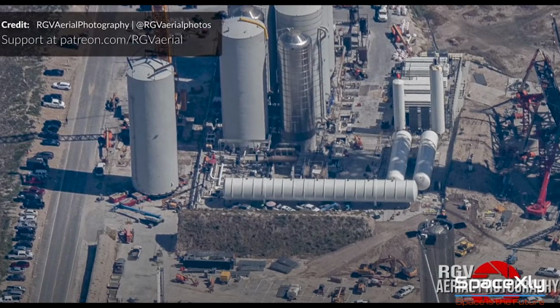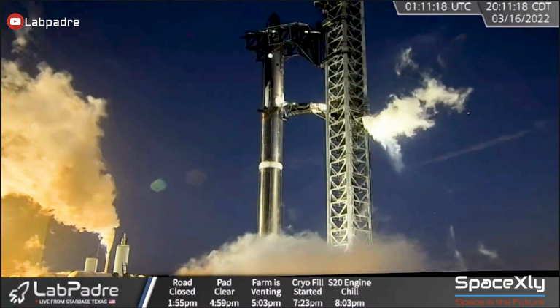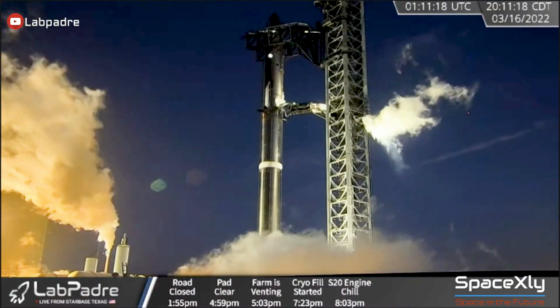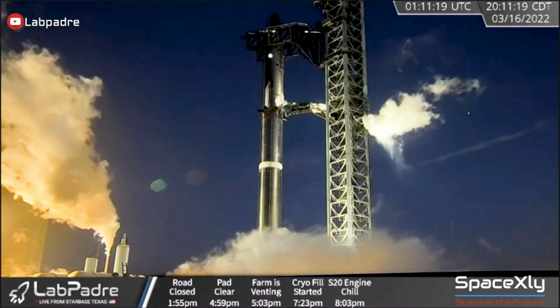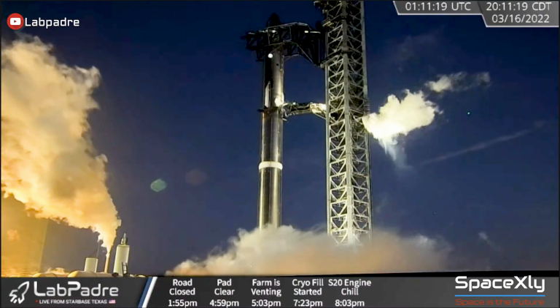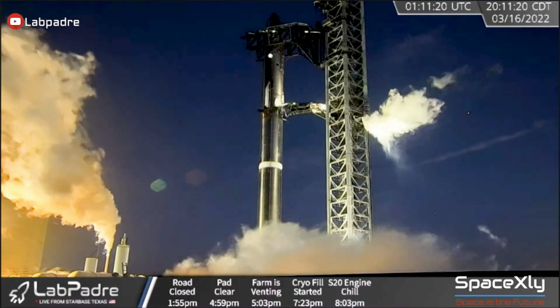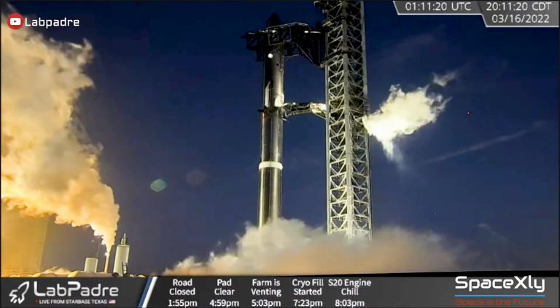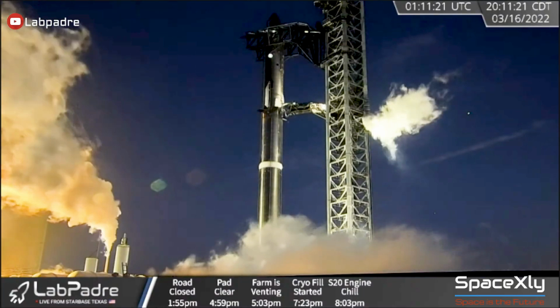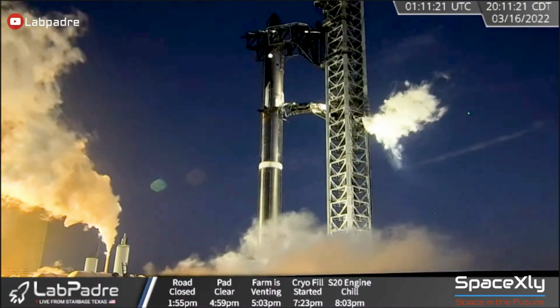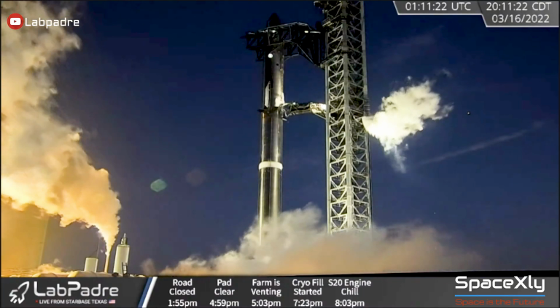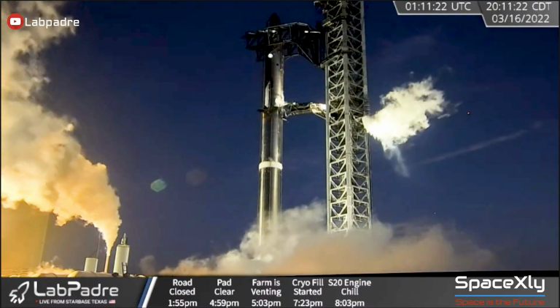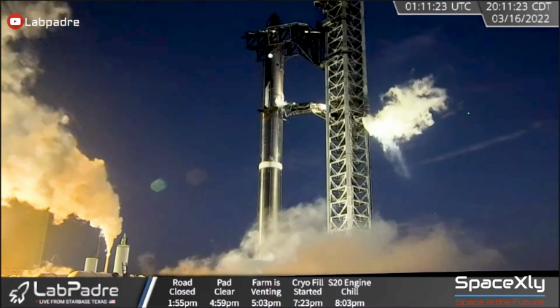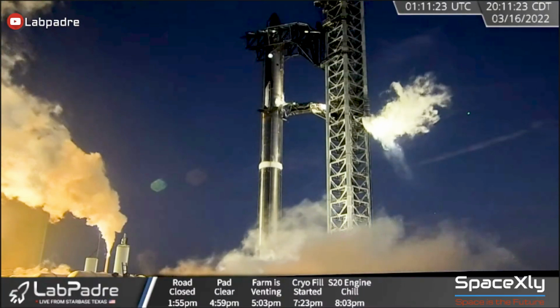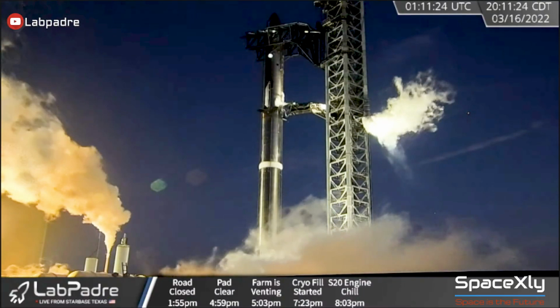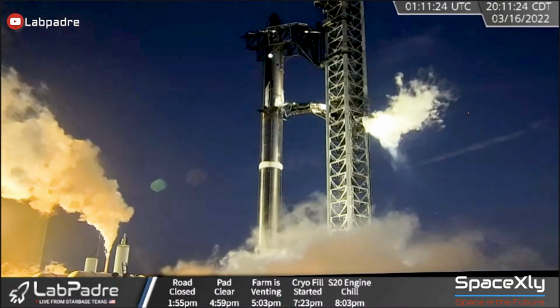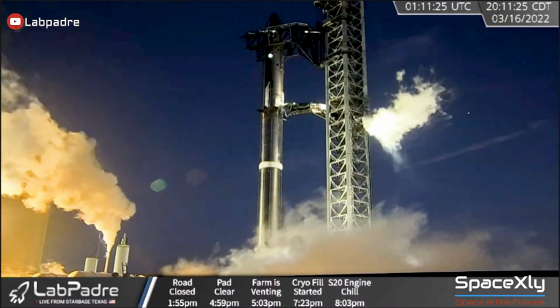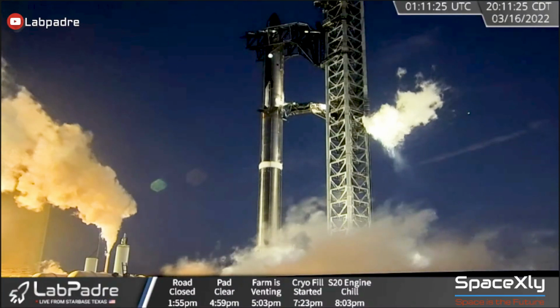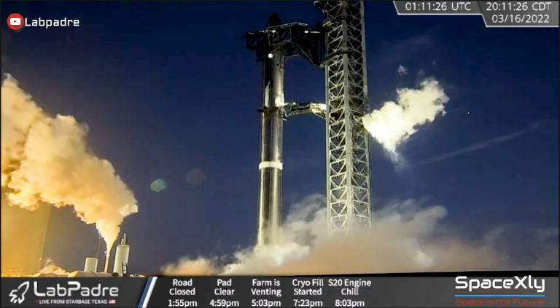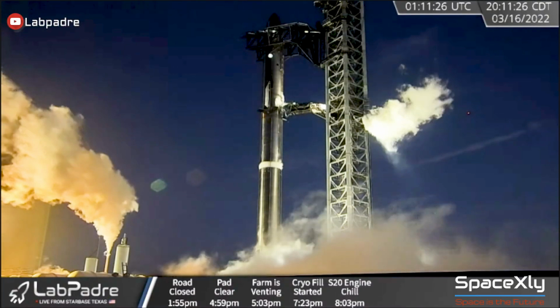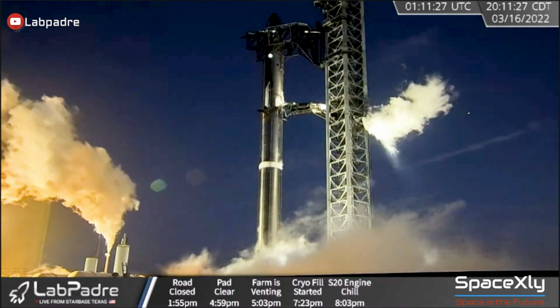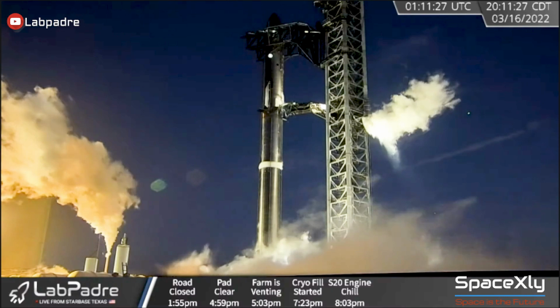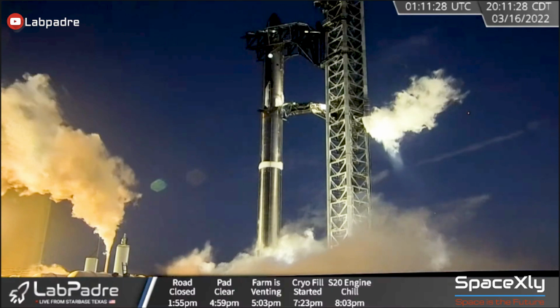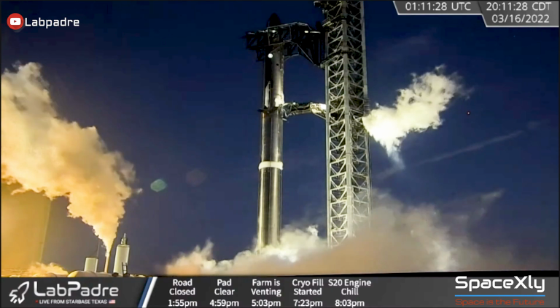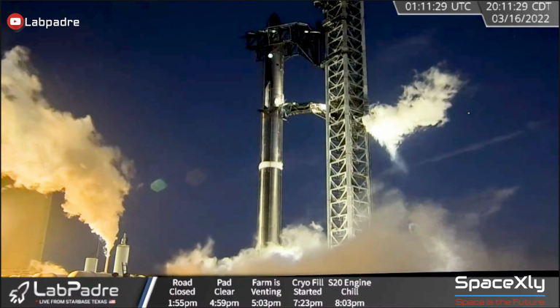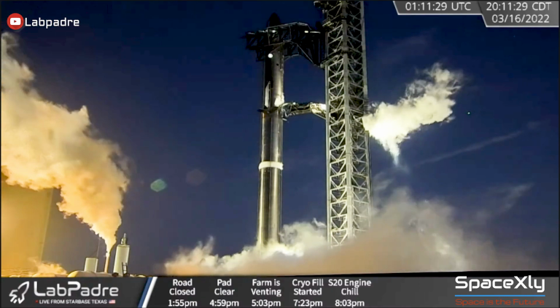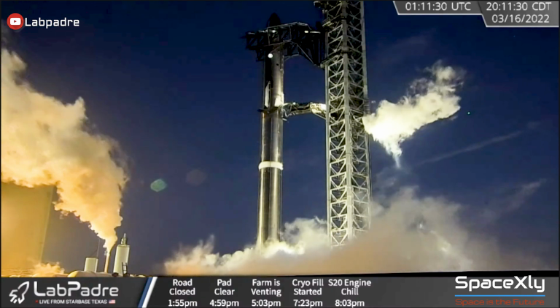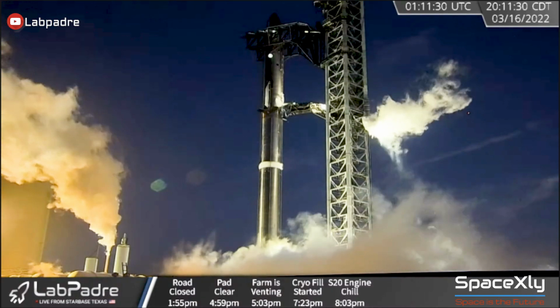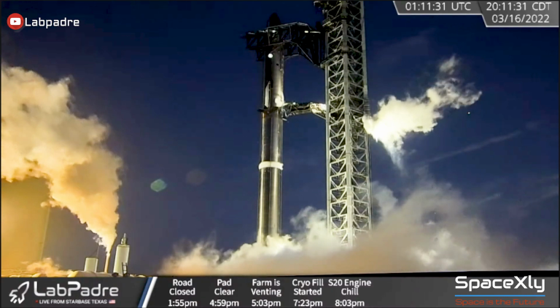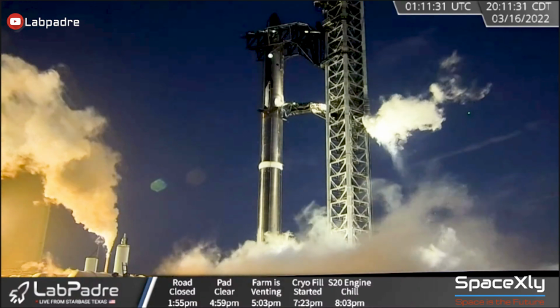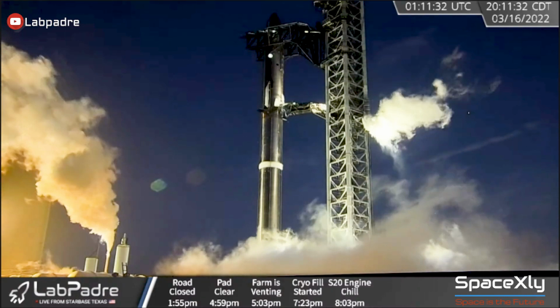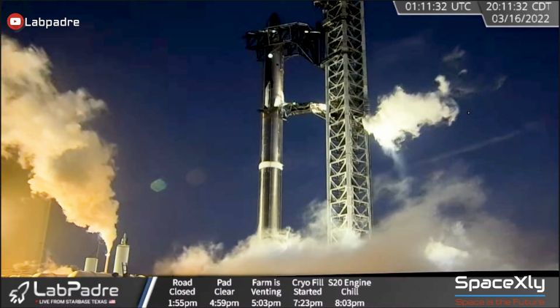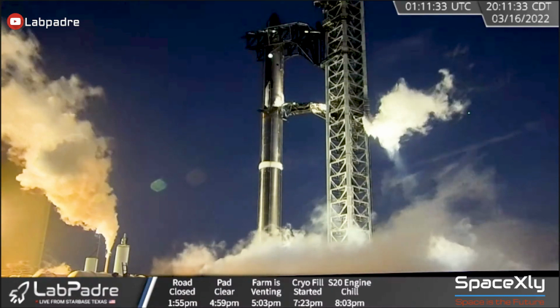During the test, we could see a lot of venting from the tank farm, integrated launch tower, launch mount, and both the ship and booster 4.